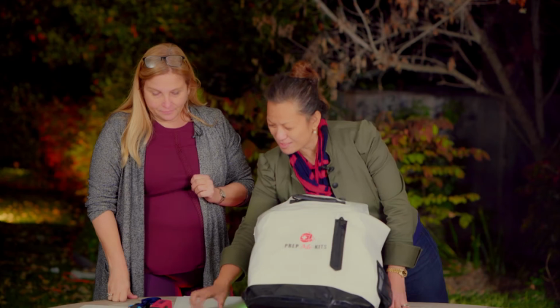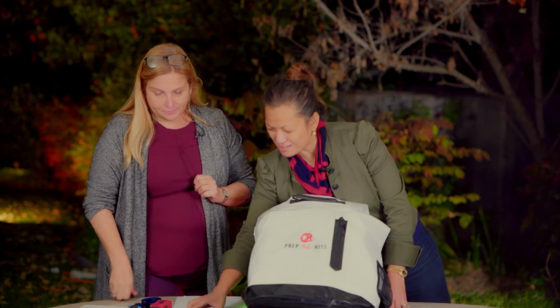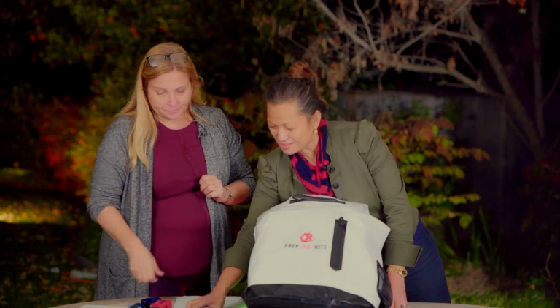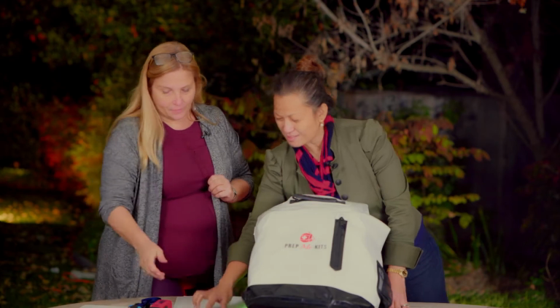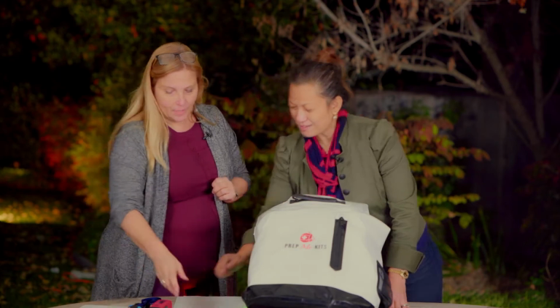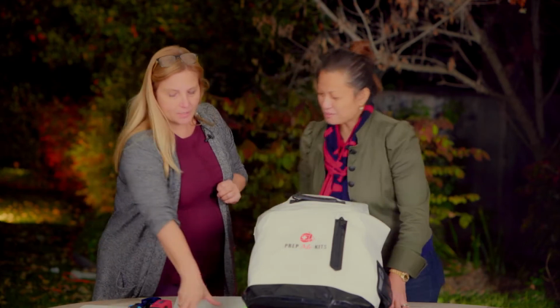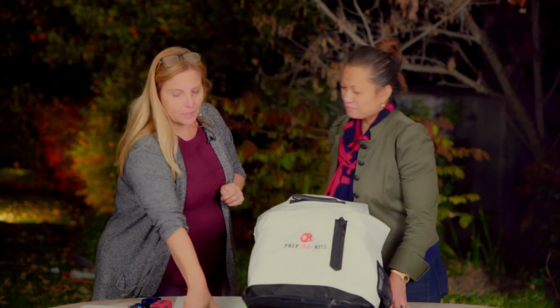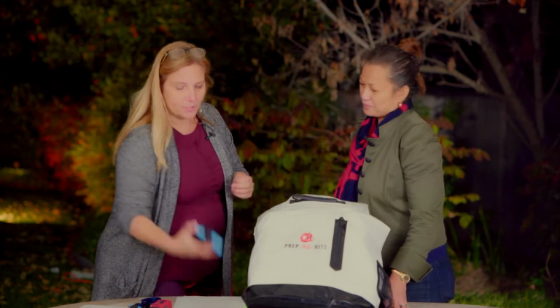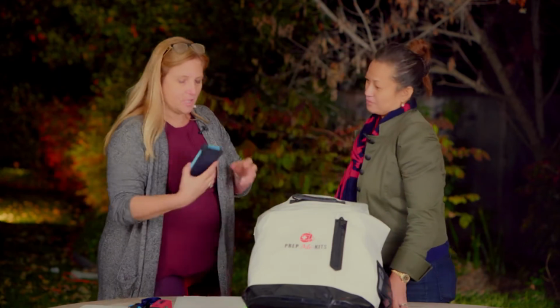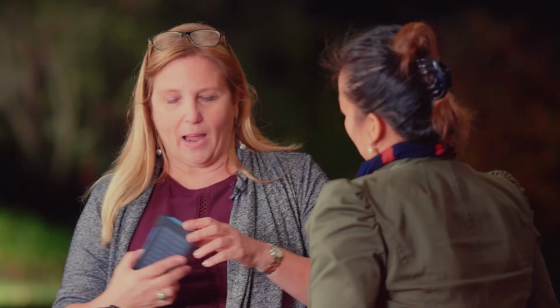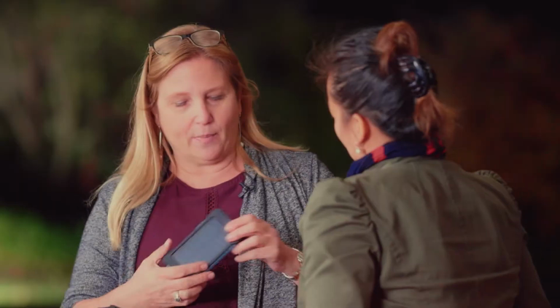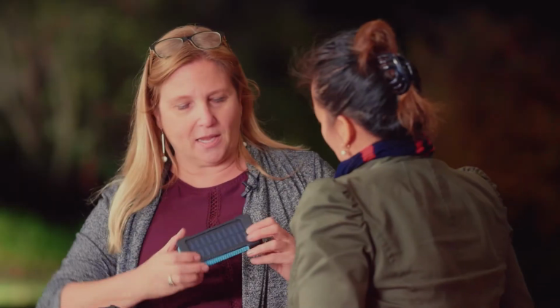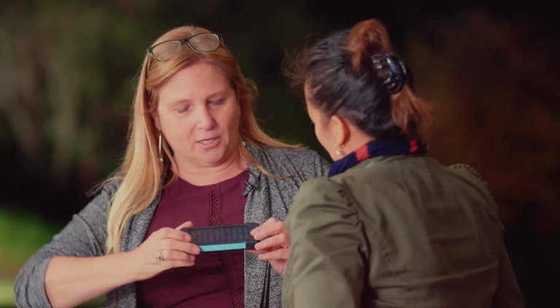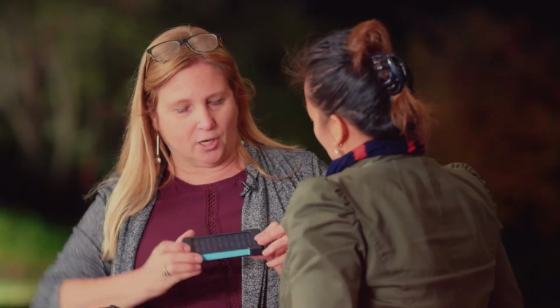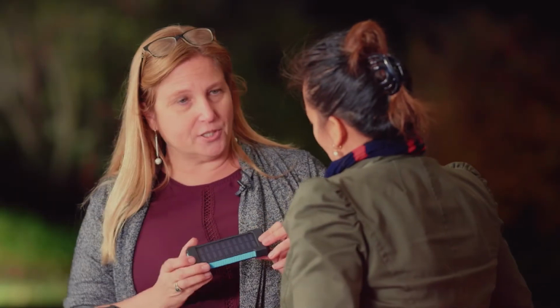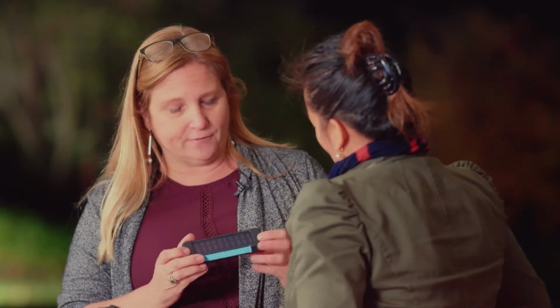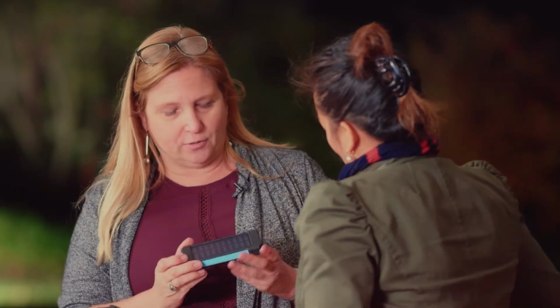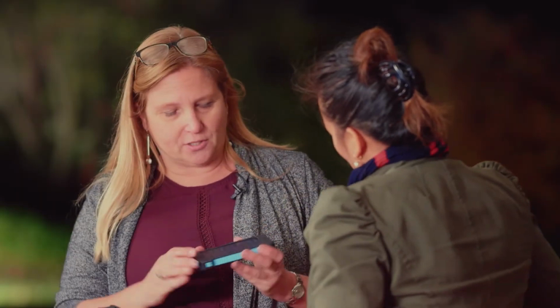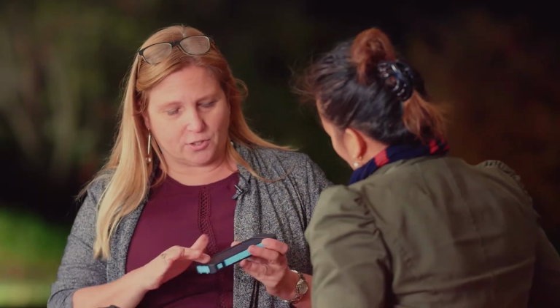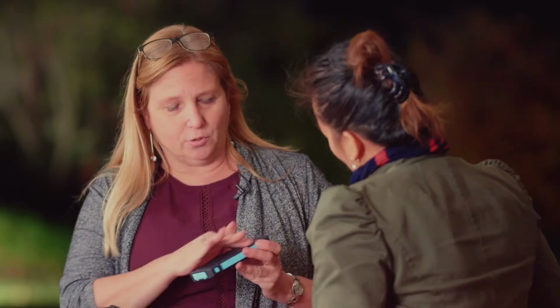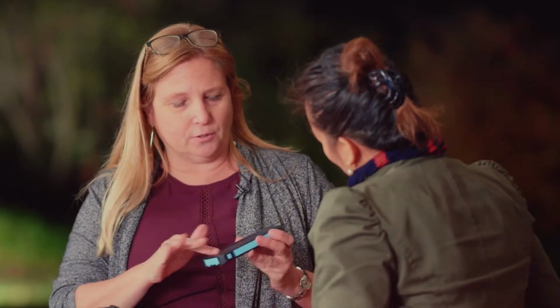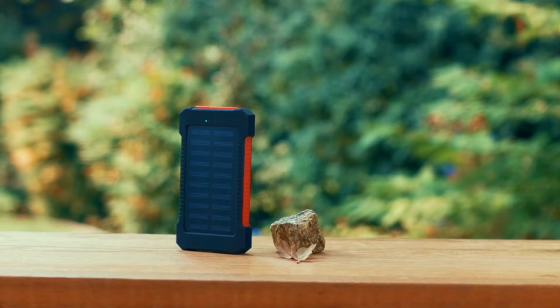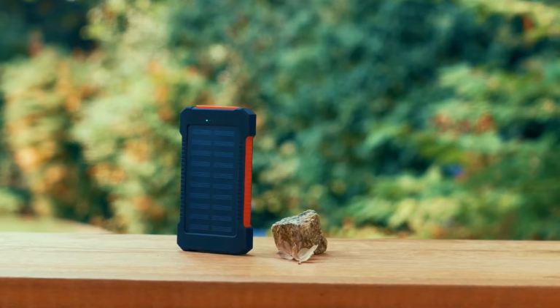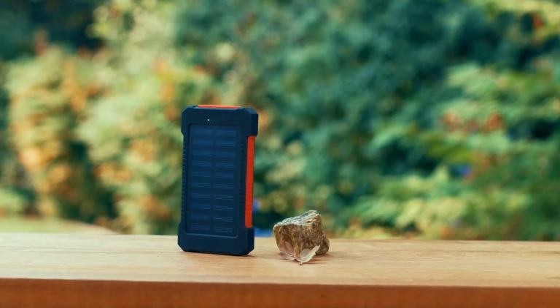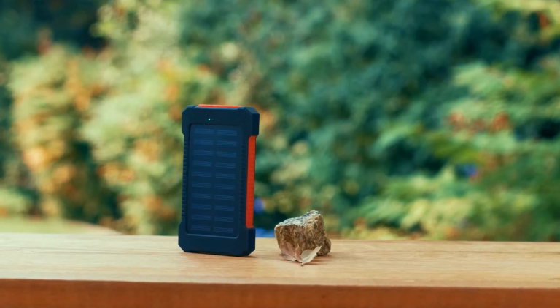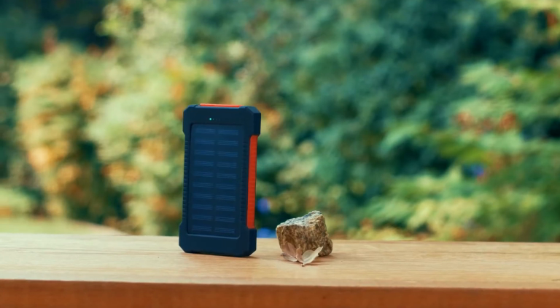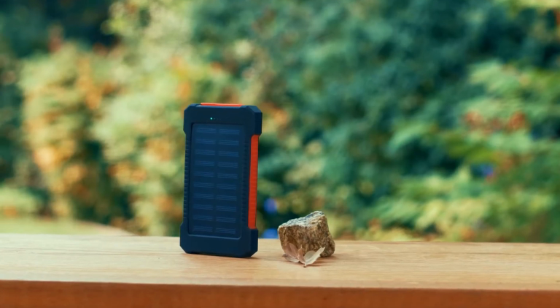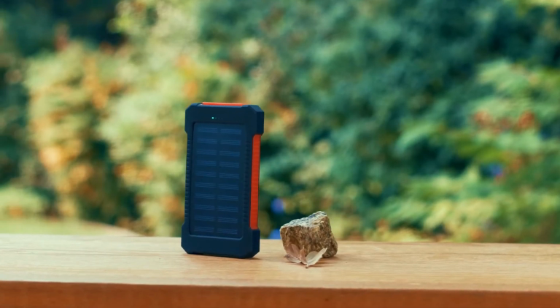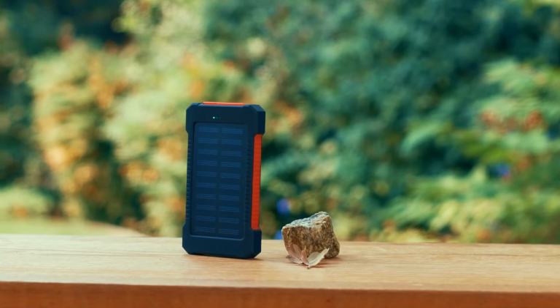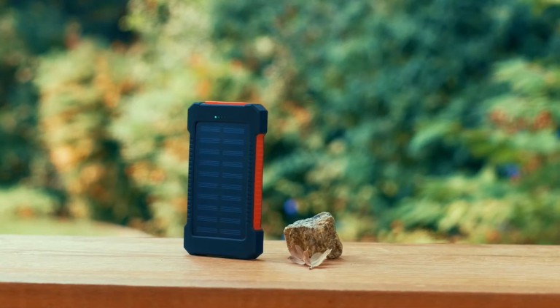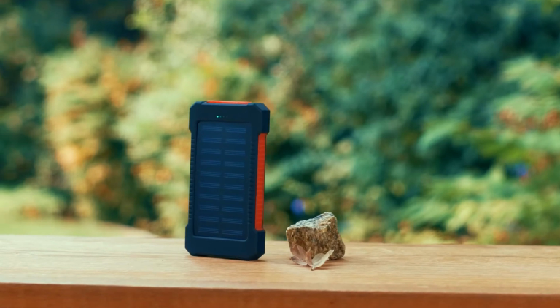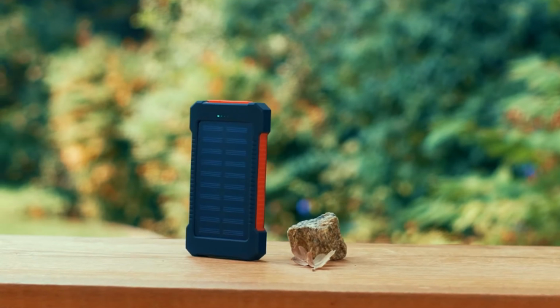What is this item? So this is a power bank. It charges your phone. It's solar, so it'll hold a good charge.